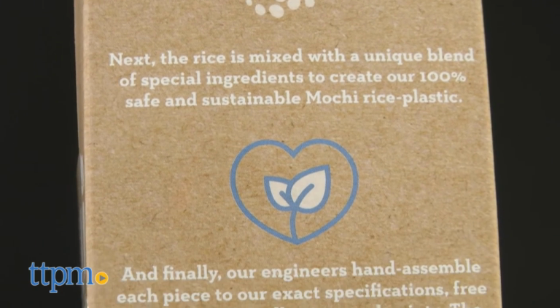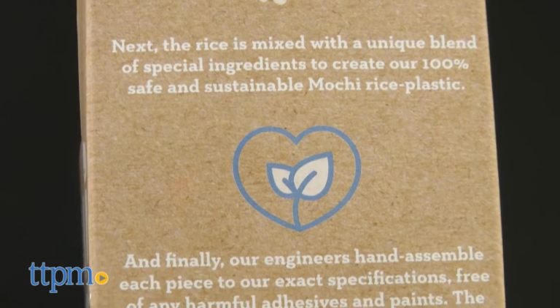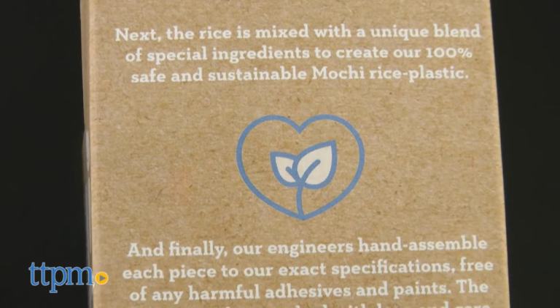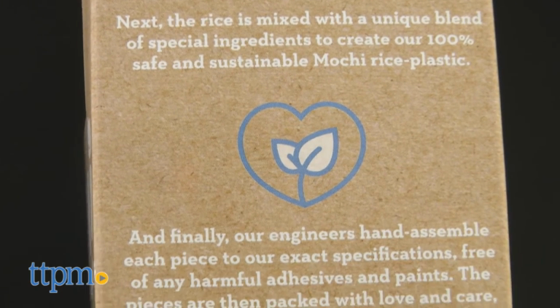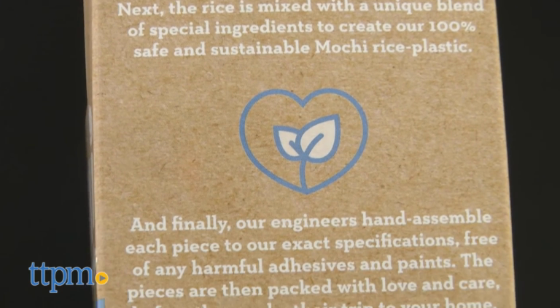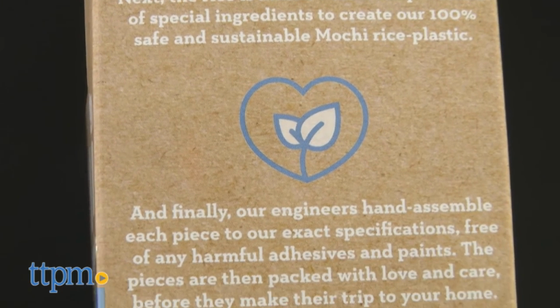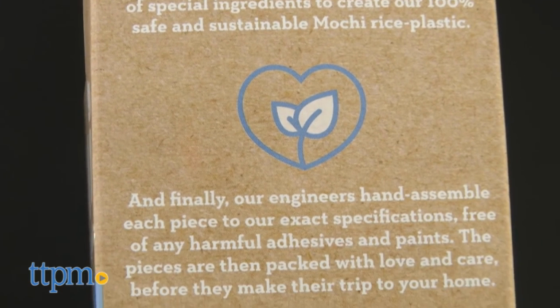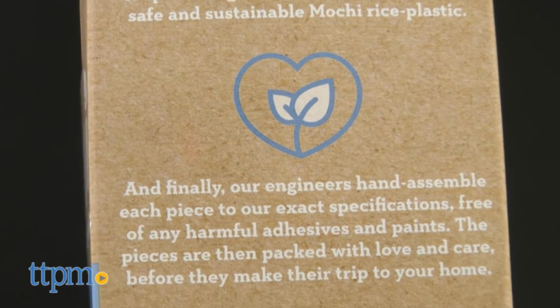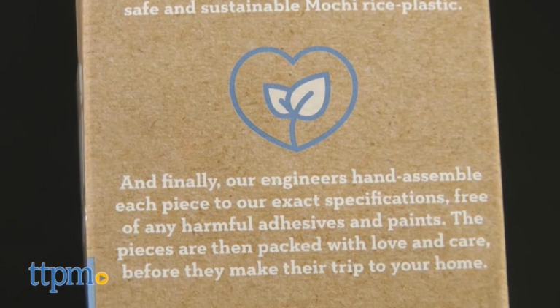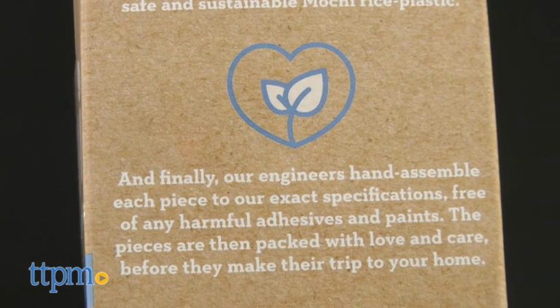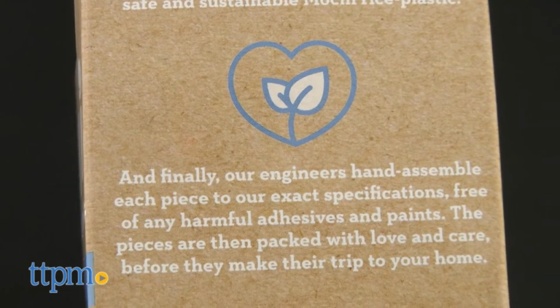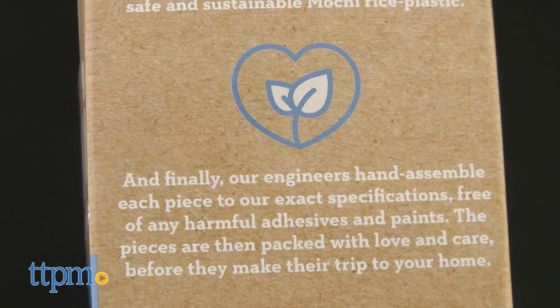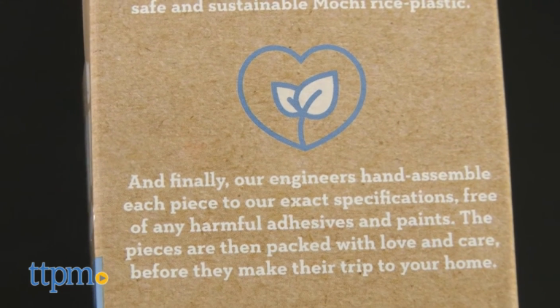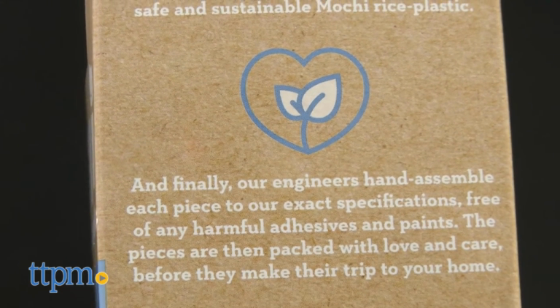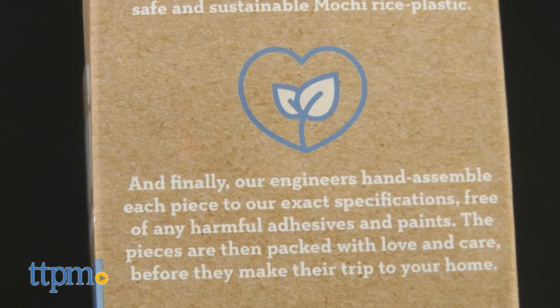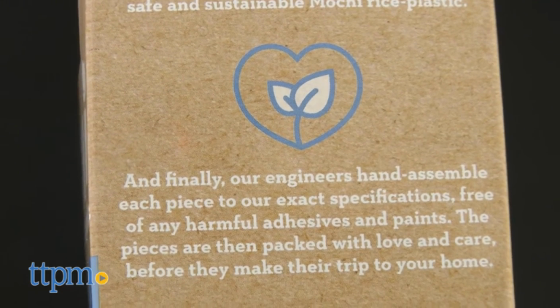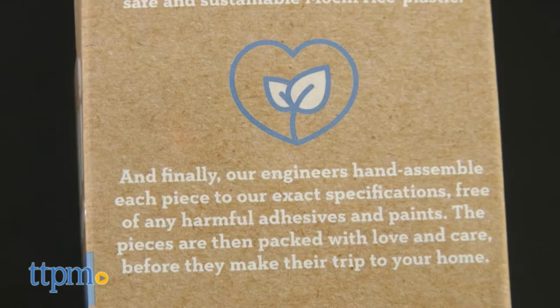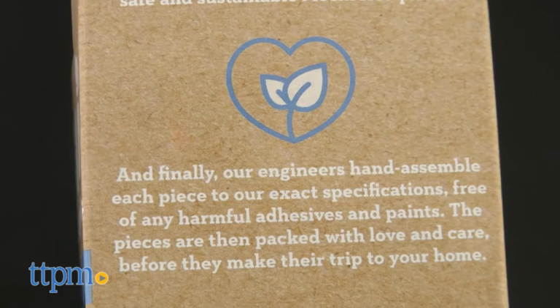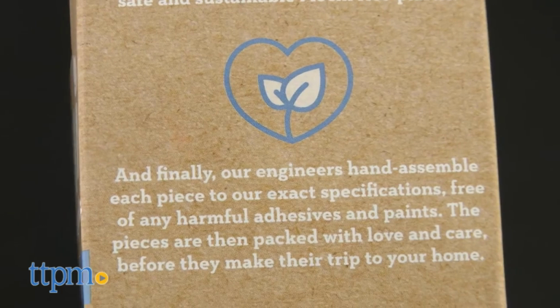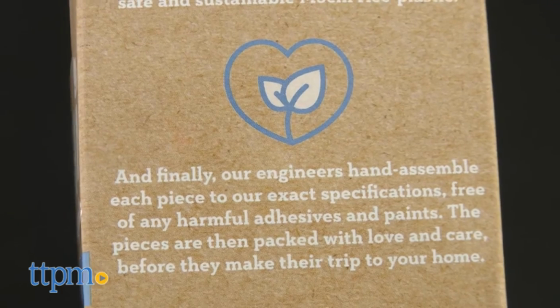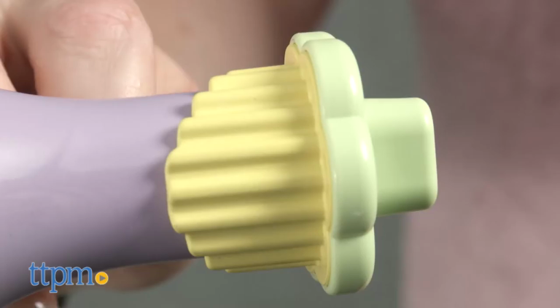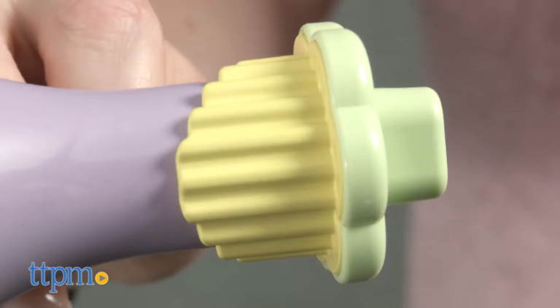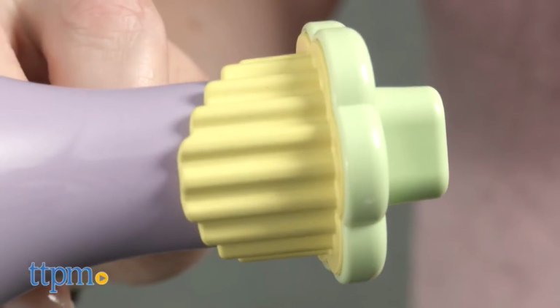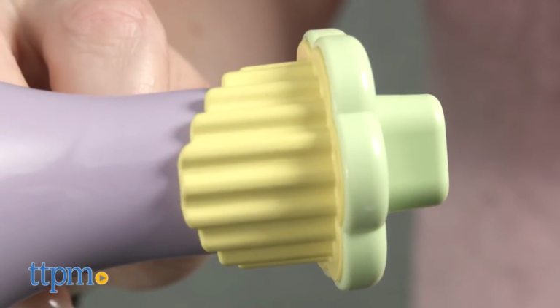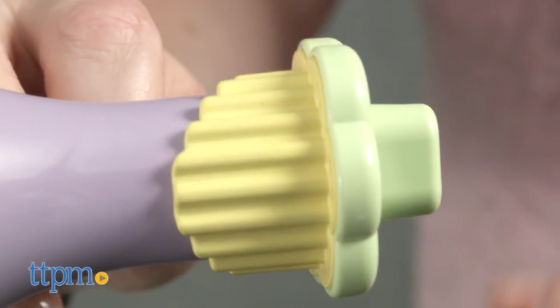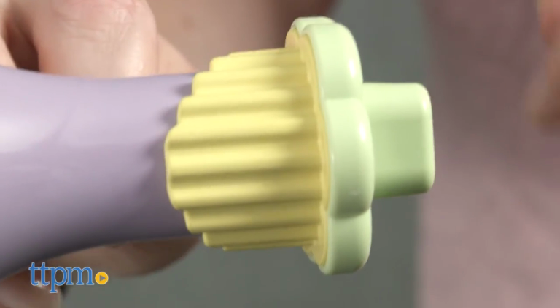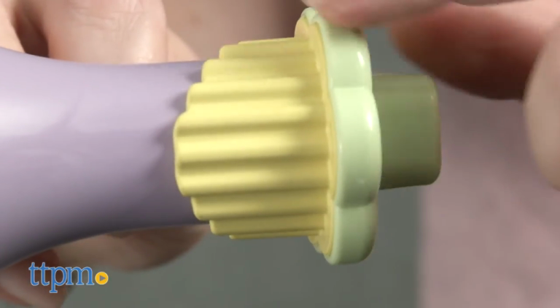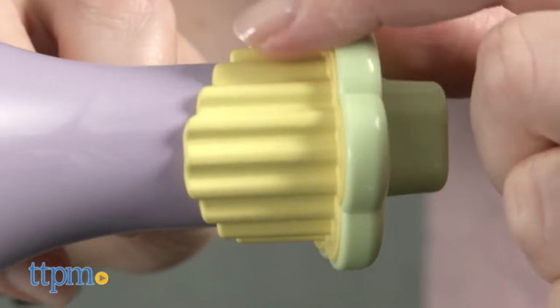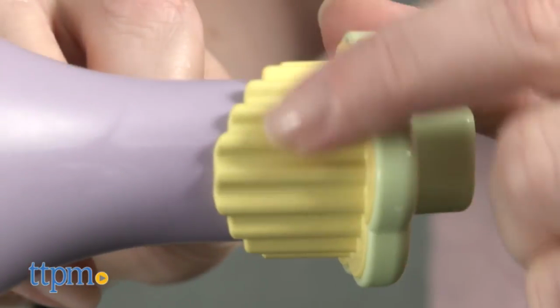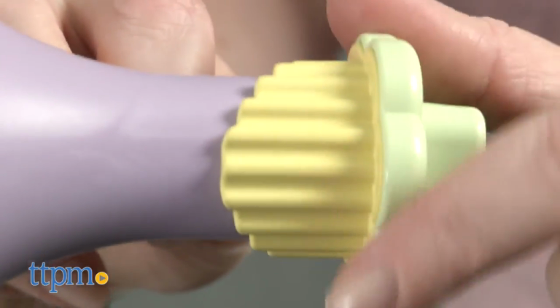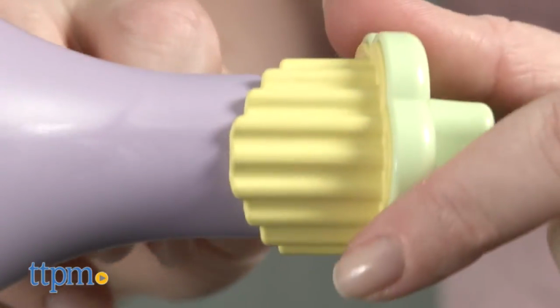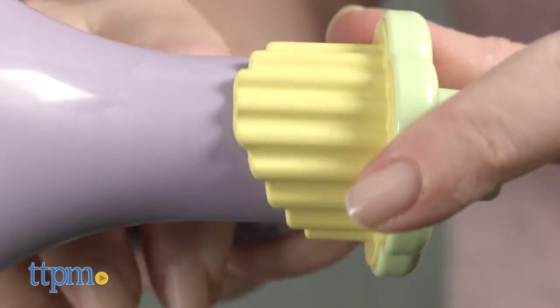There are no toxic paints or adhesives, so when baby puts one of these teethers into his mouth, parents don't have to worry.